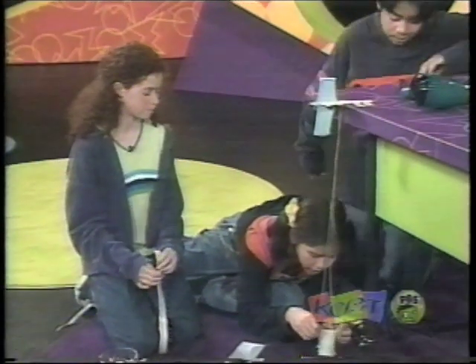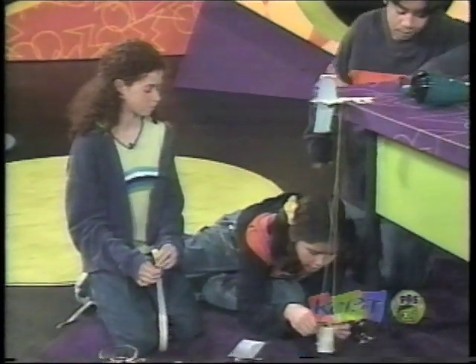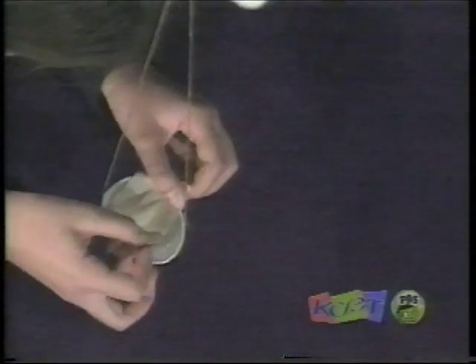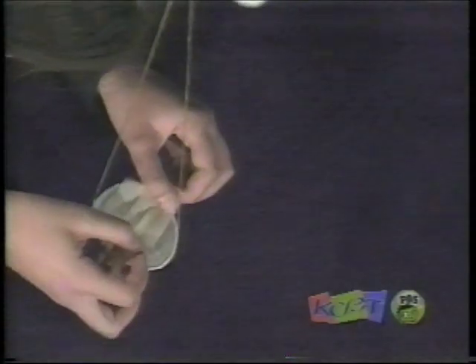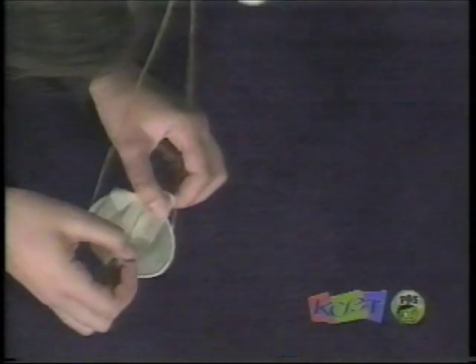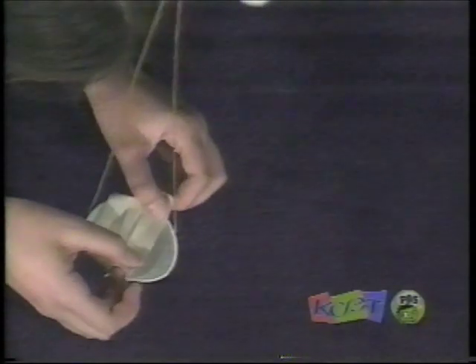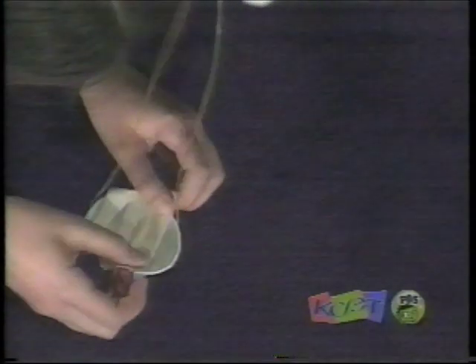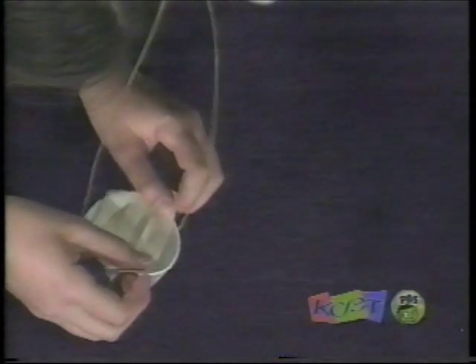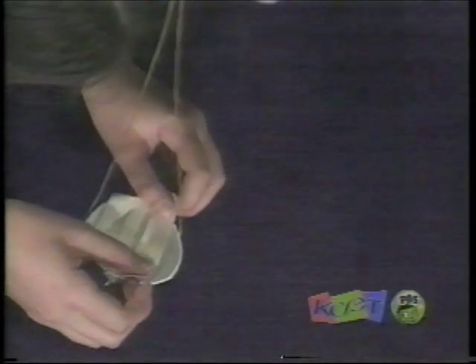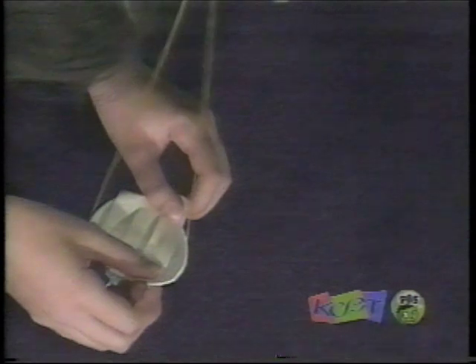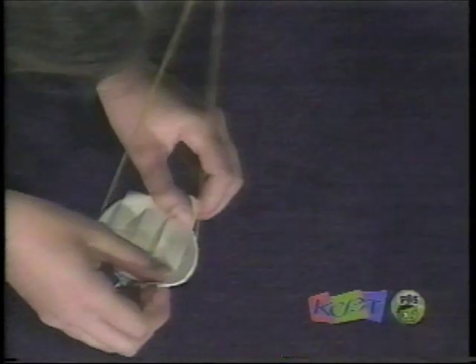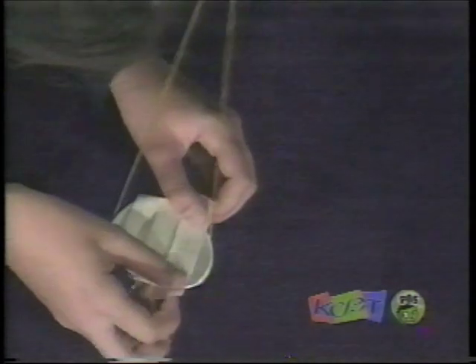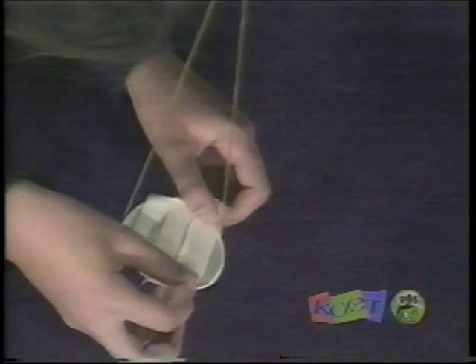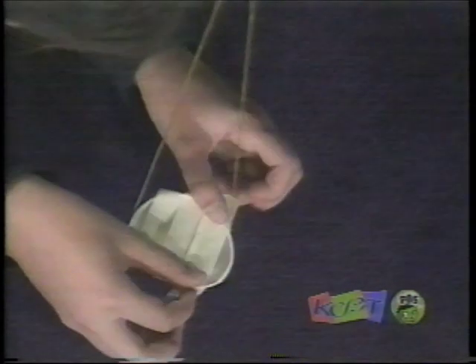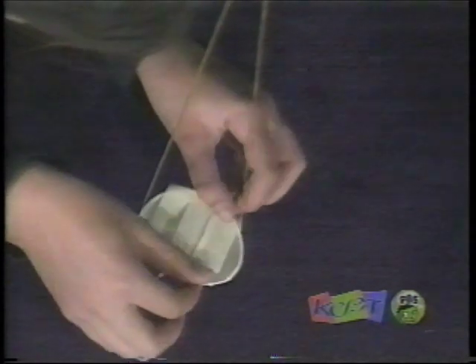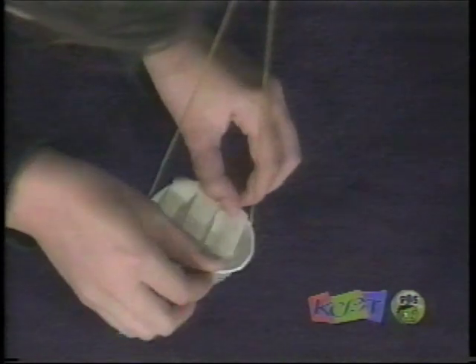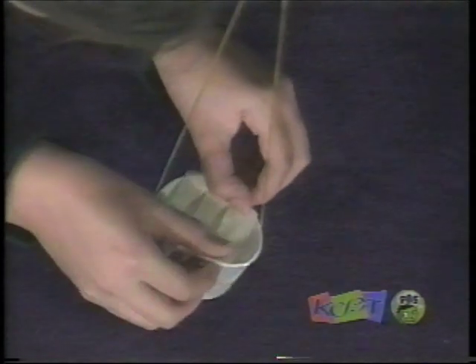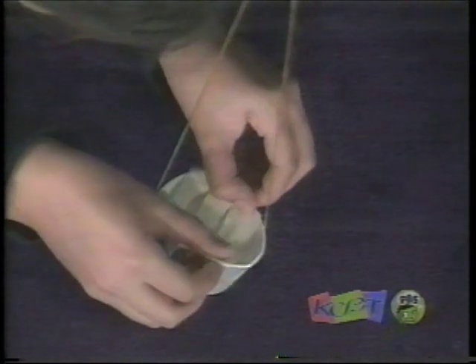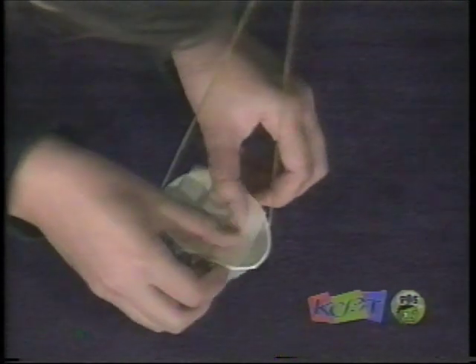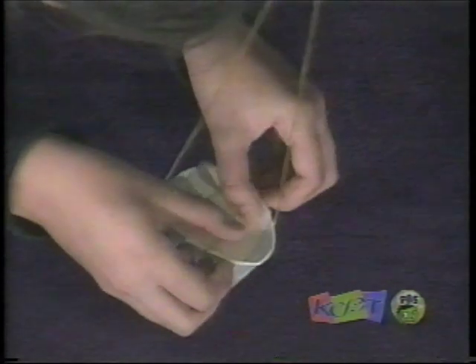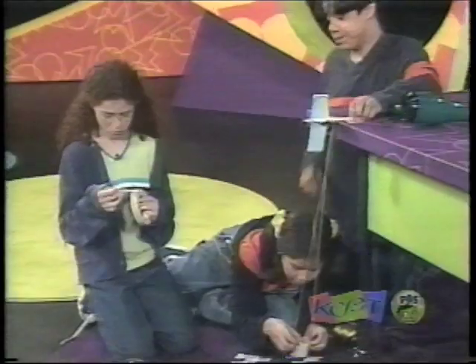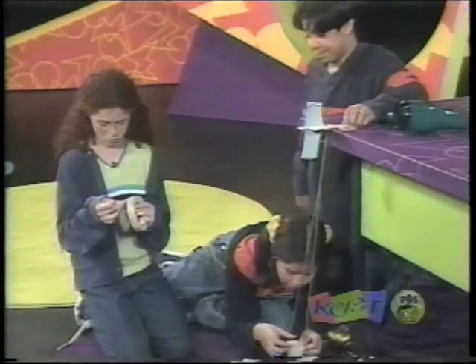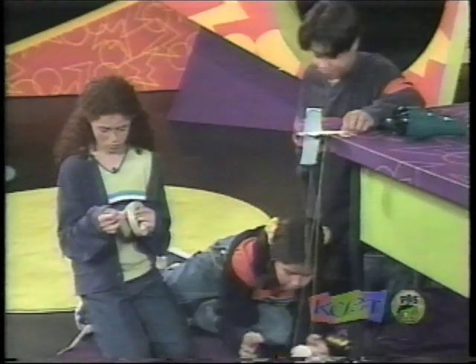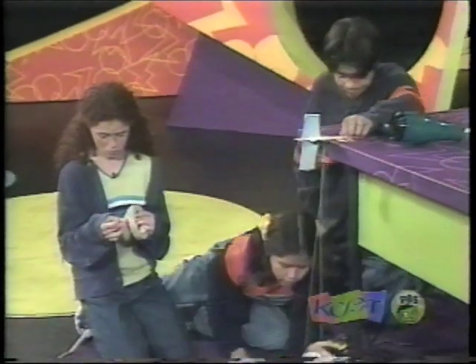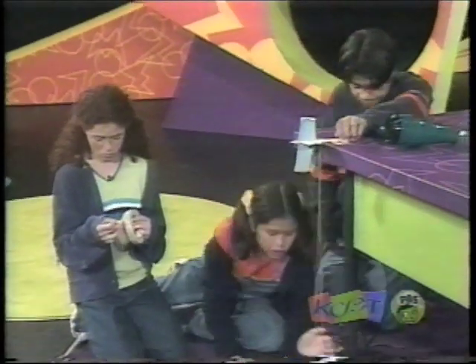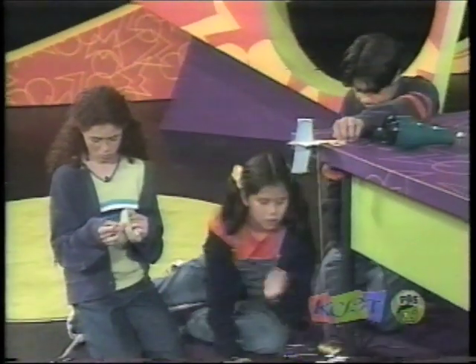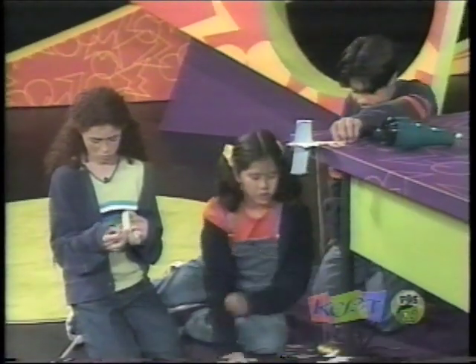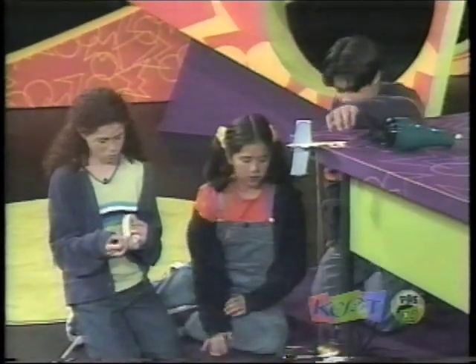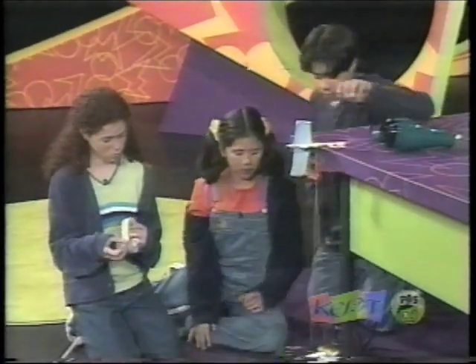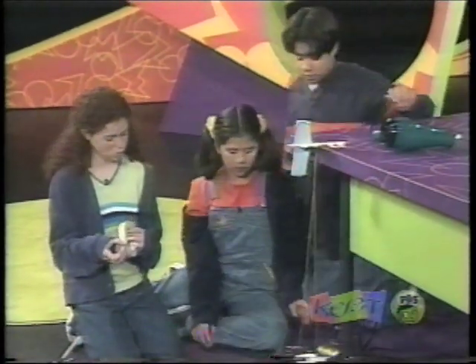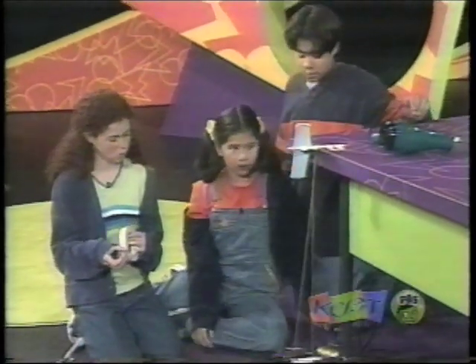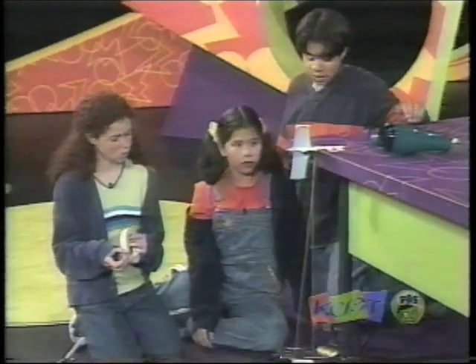Yeah. I don't think this is going to be enough for a quarter to stay. So far, so good.